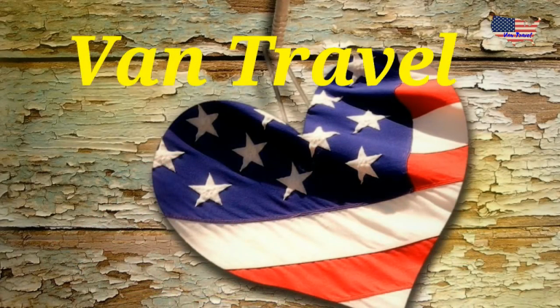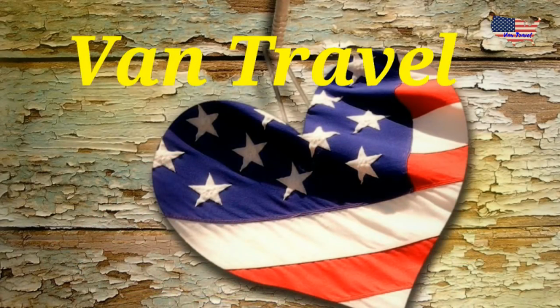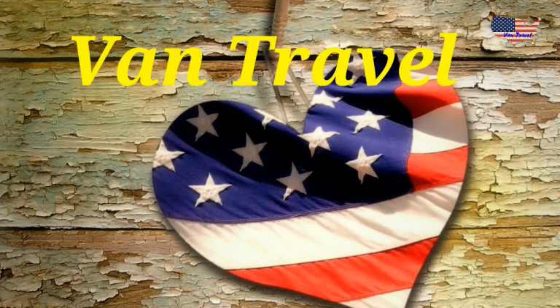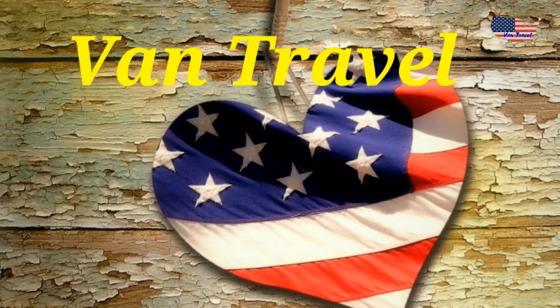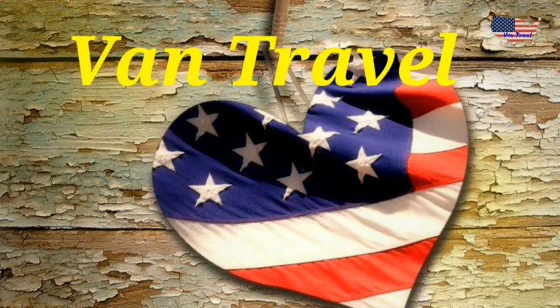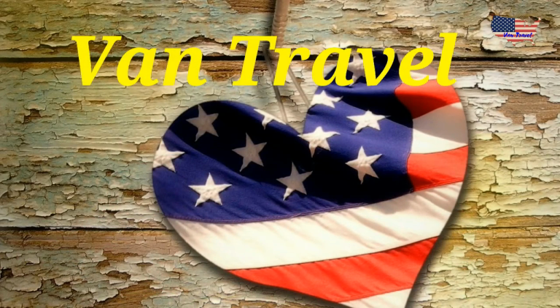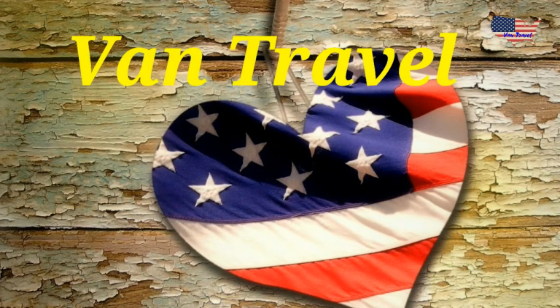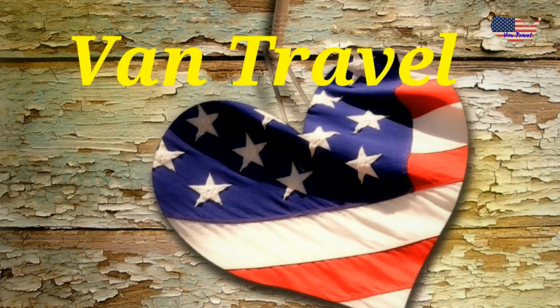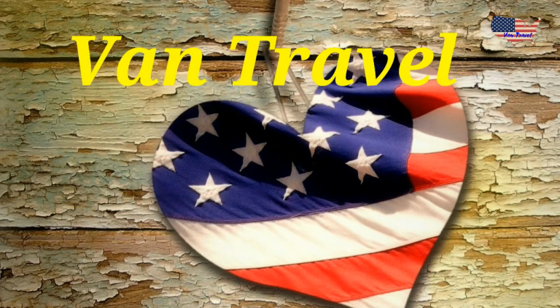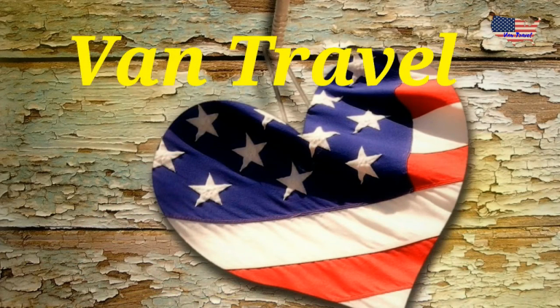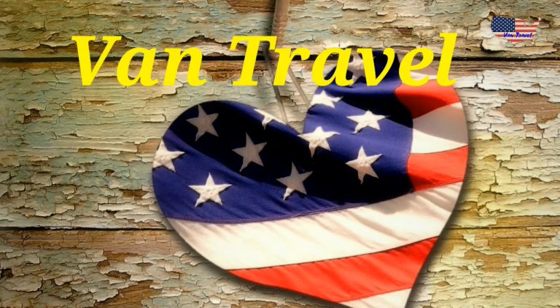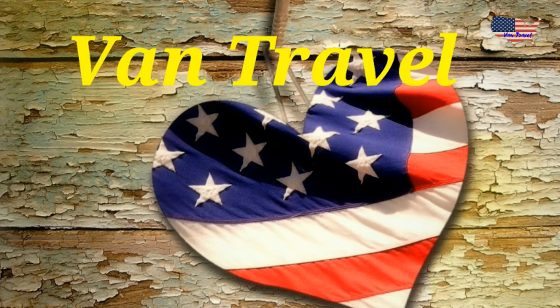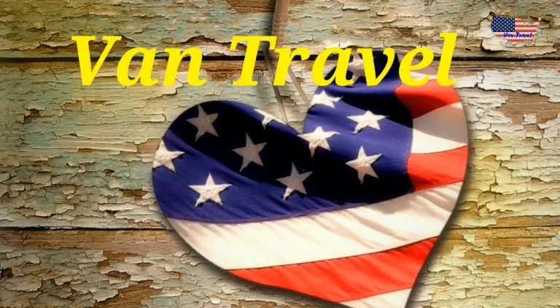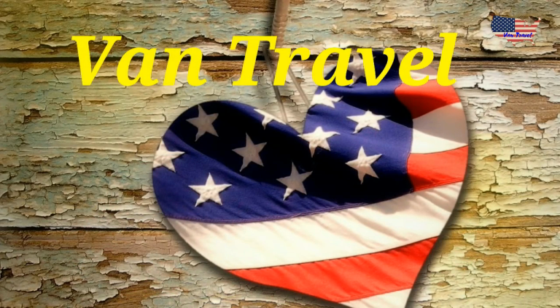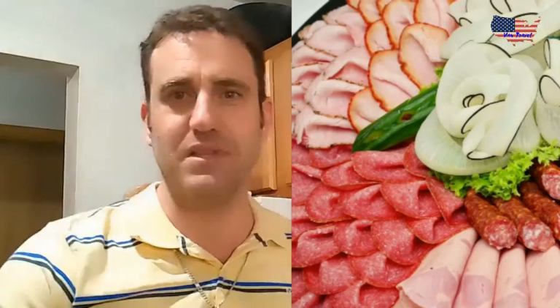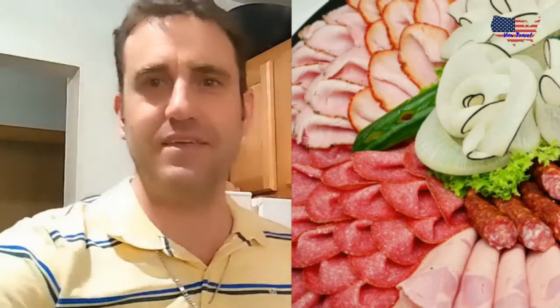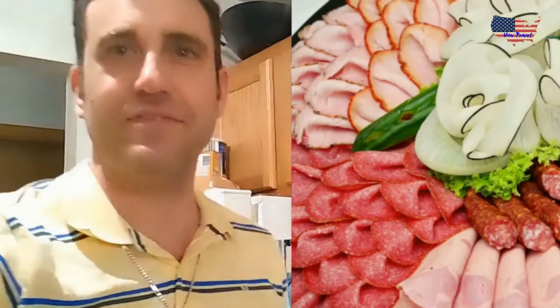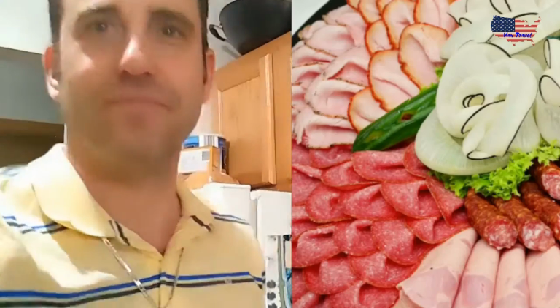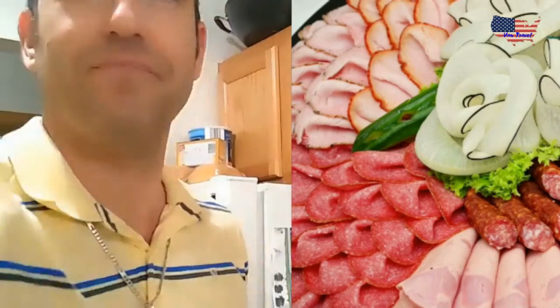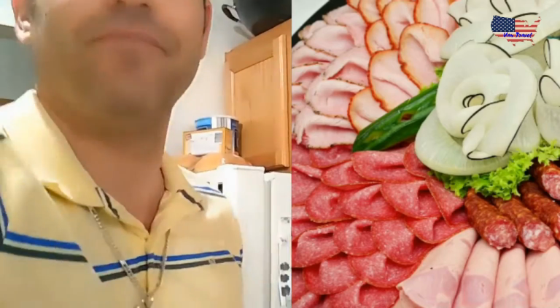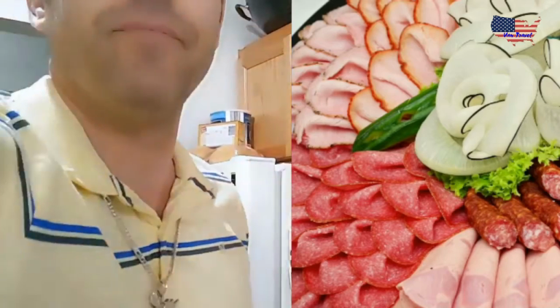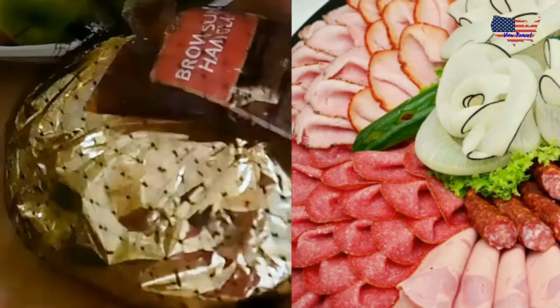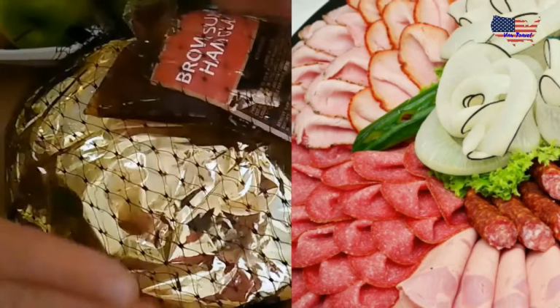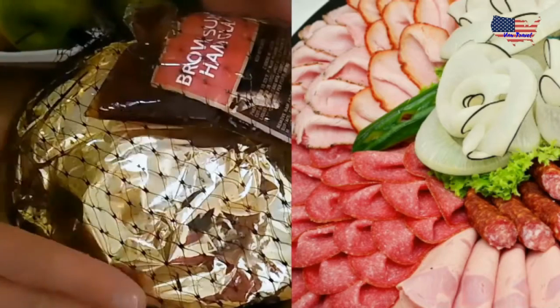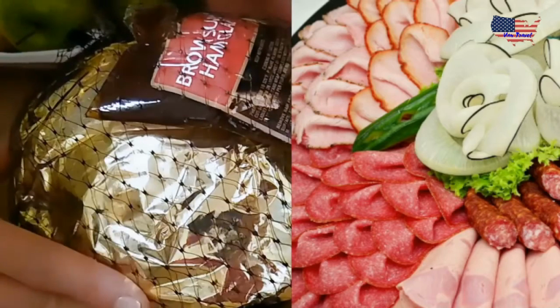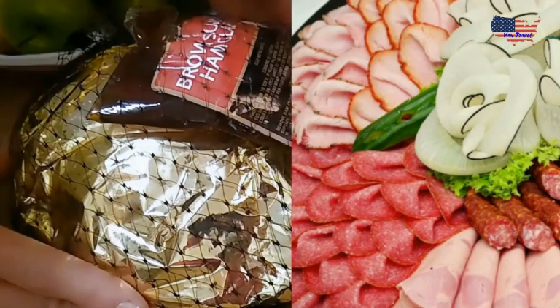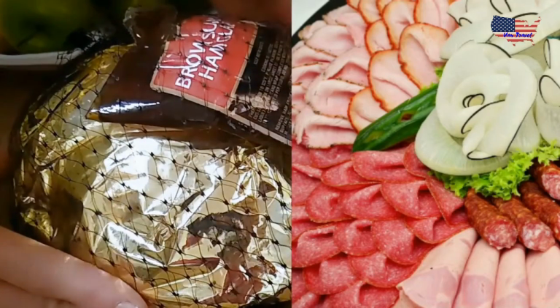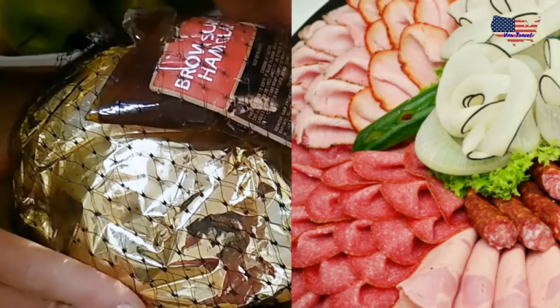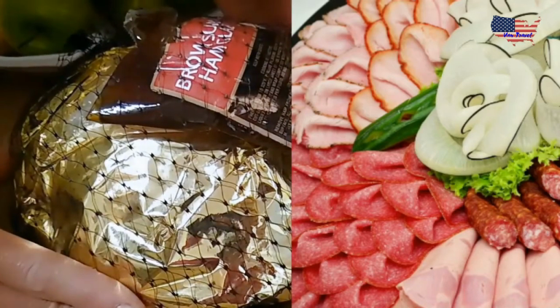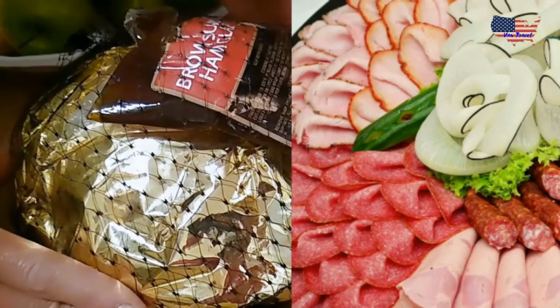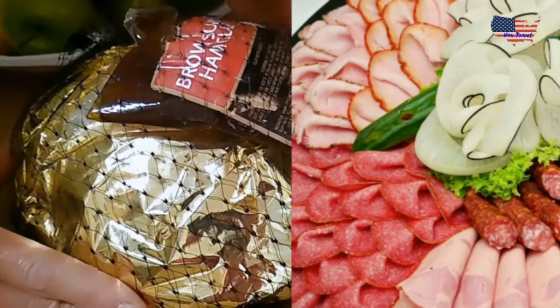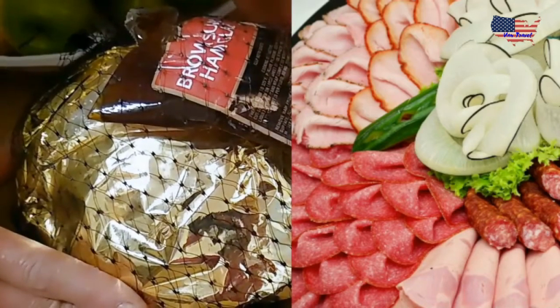Today we are cooking Easter ham. This is the ham we bought at Aldi.